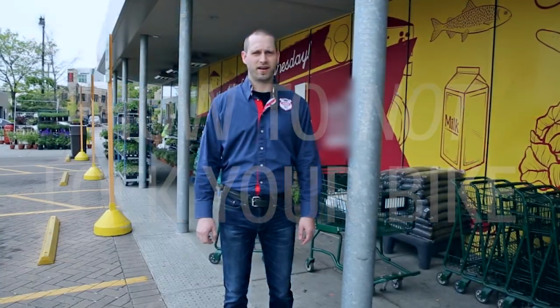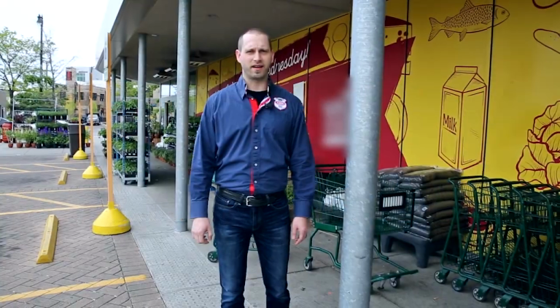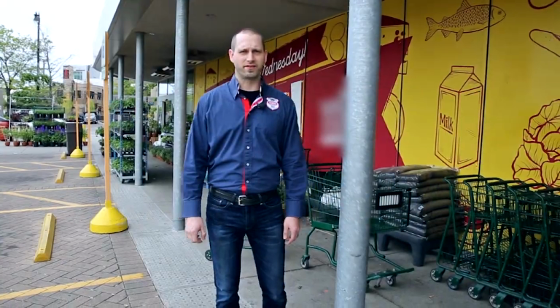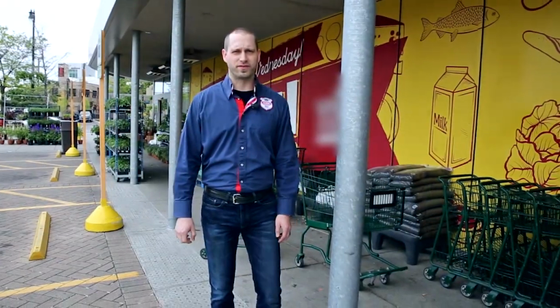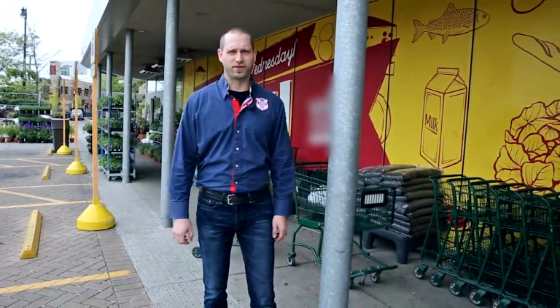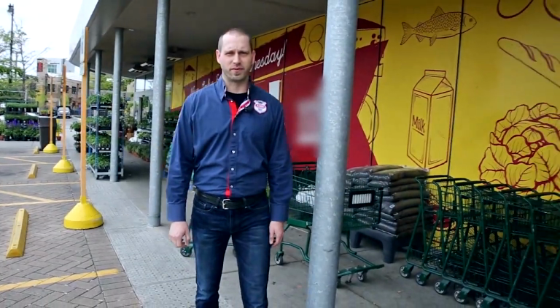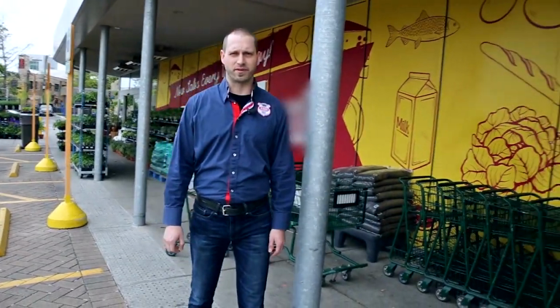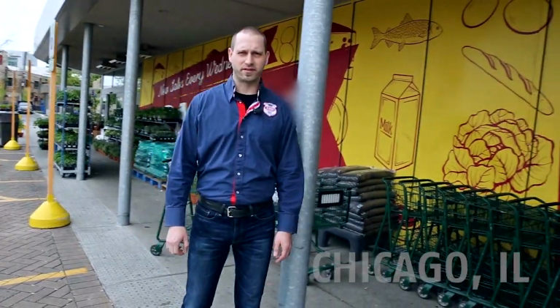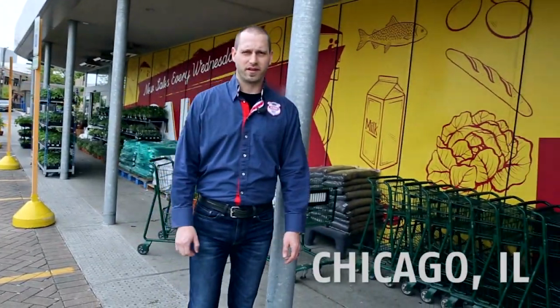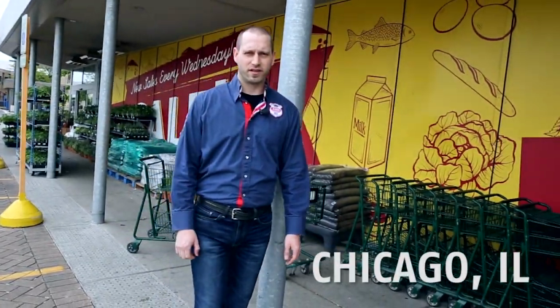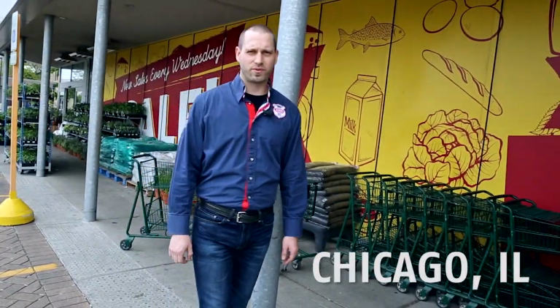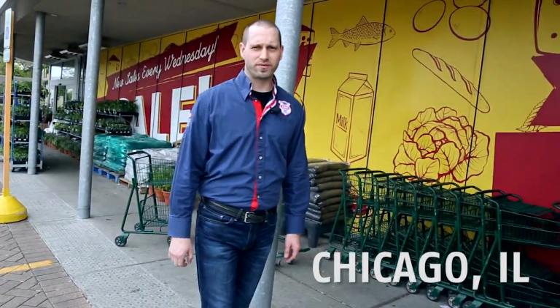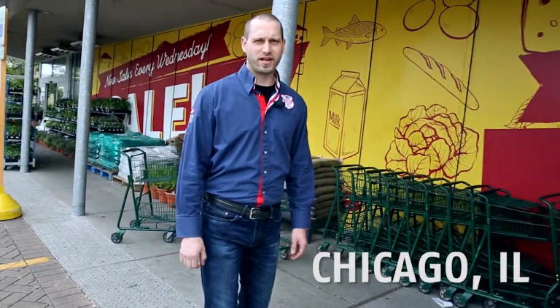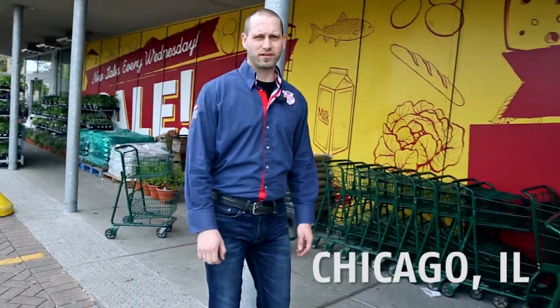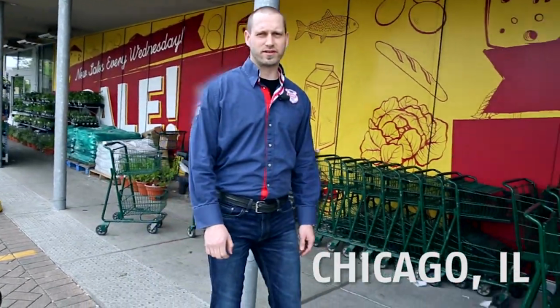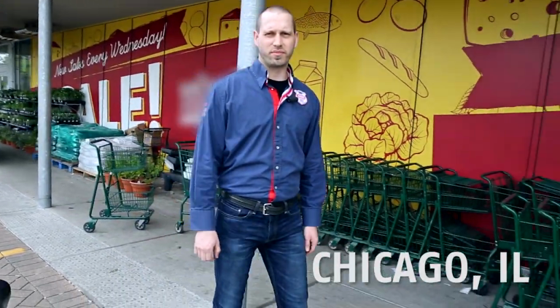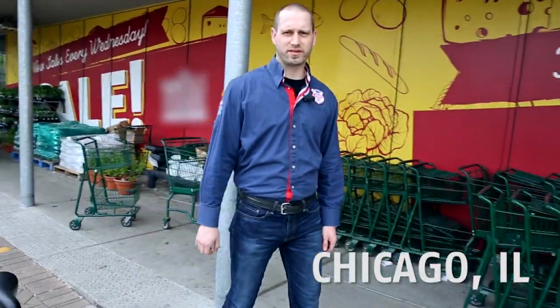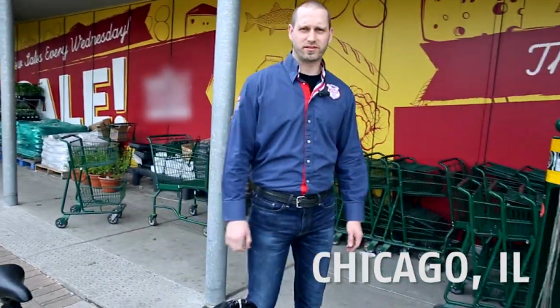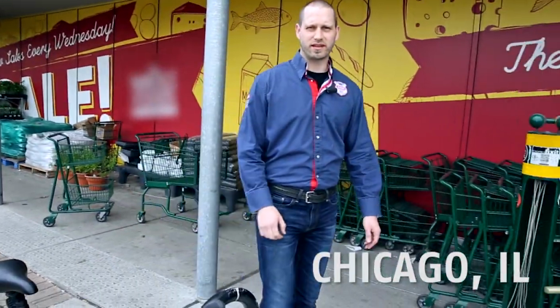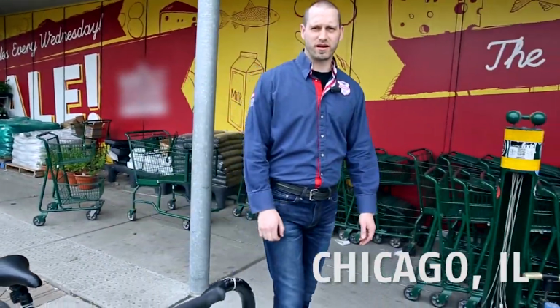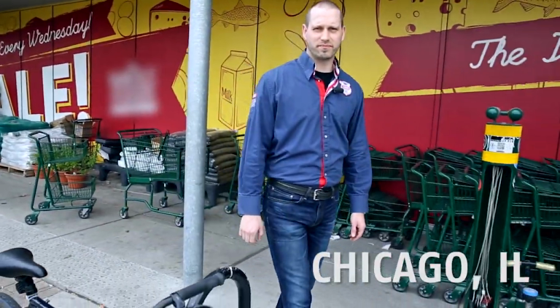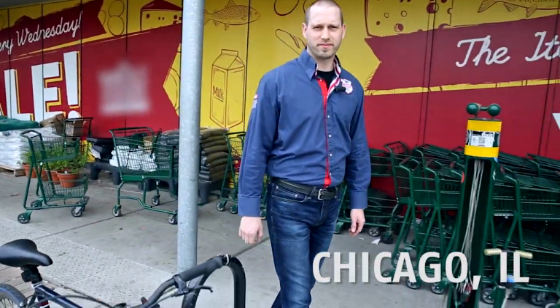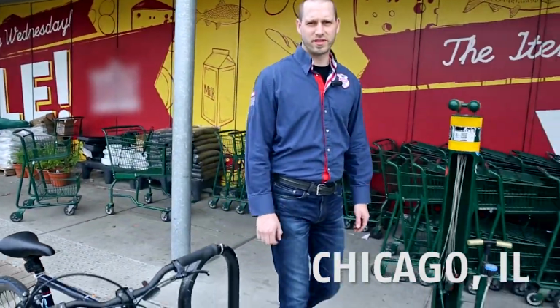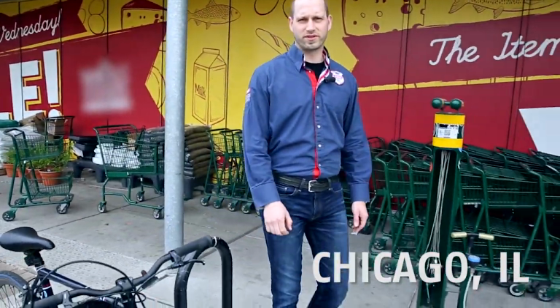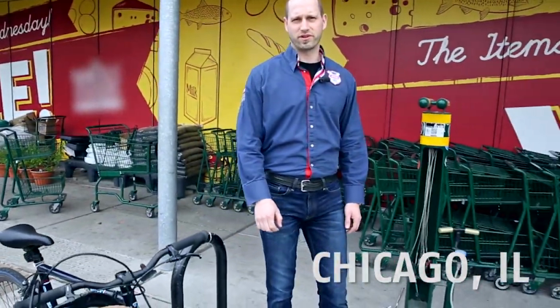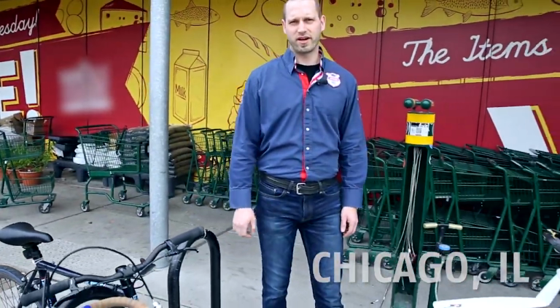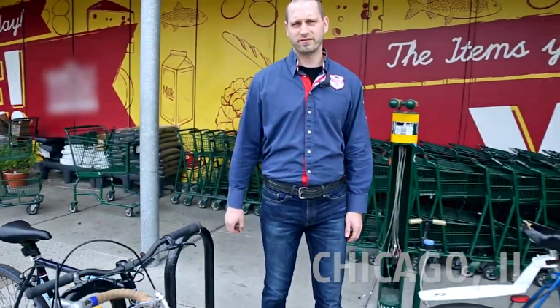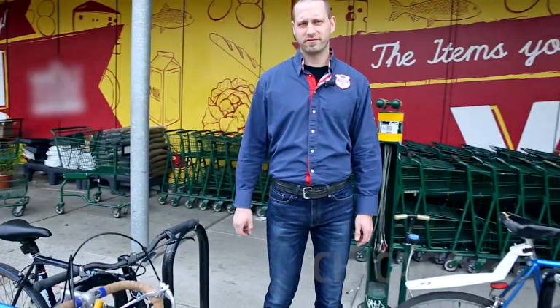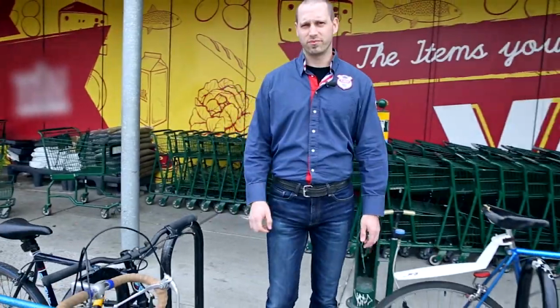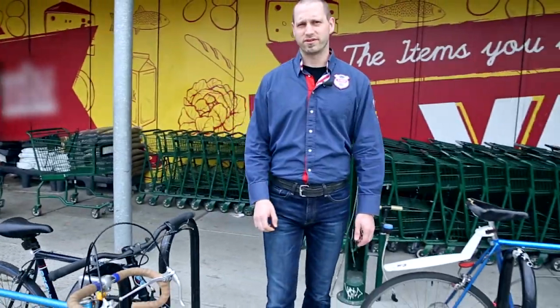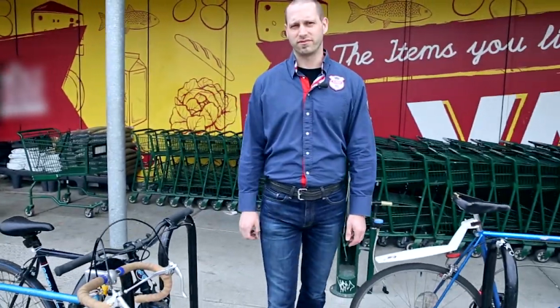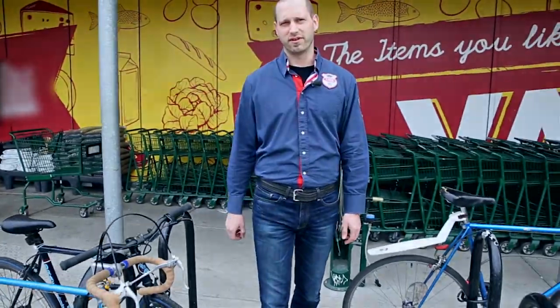Hi, this is Phil from ABUS. Let's go out and take a look at some bikes that are locked up and see what's done right and what's done wrong.